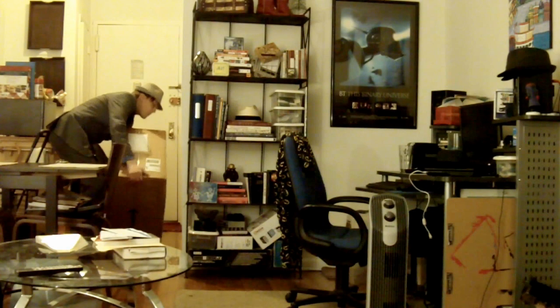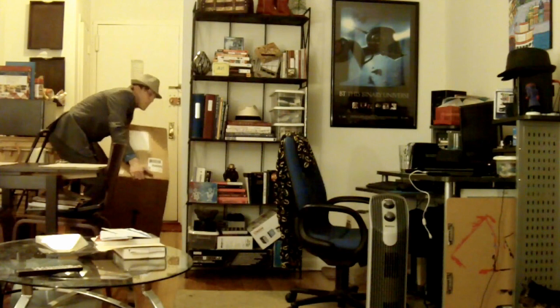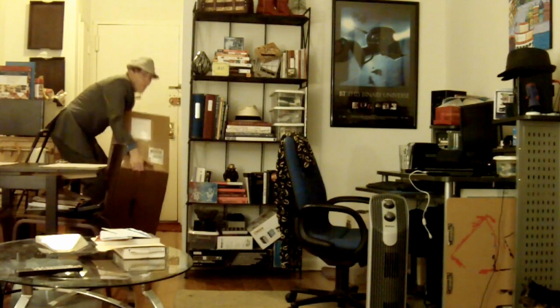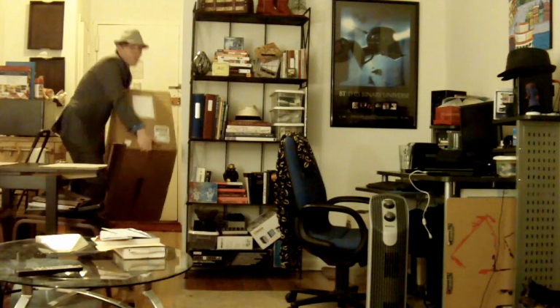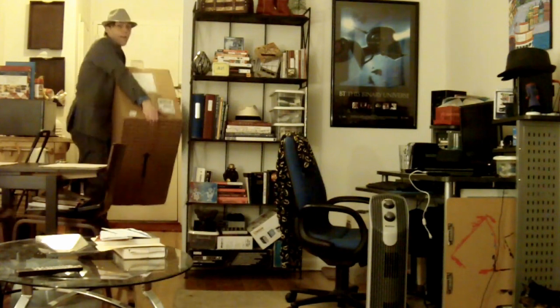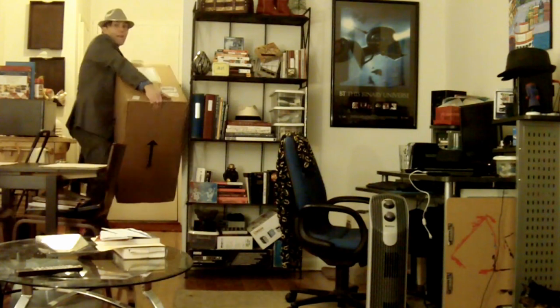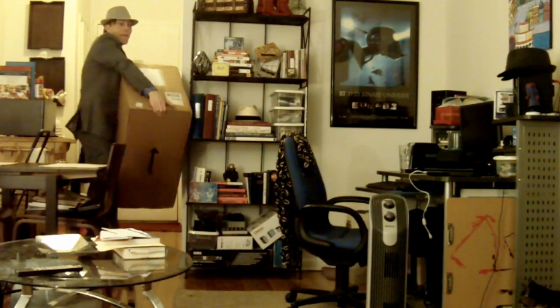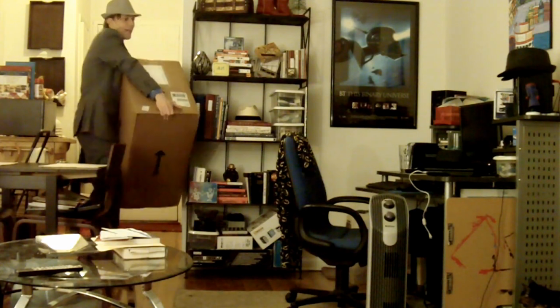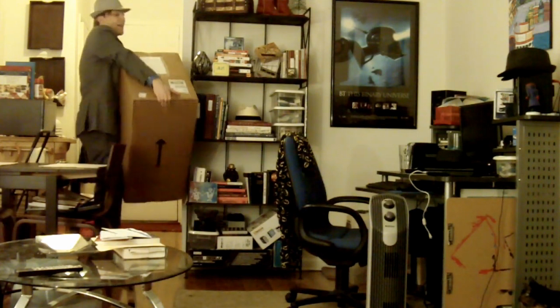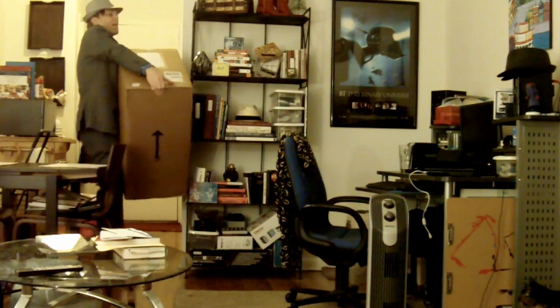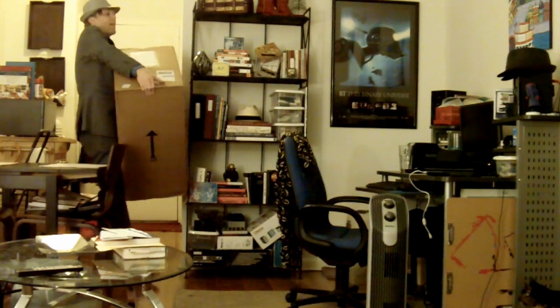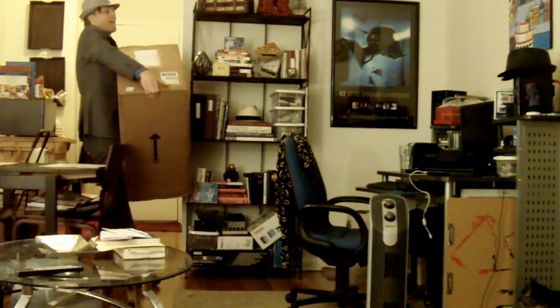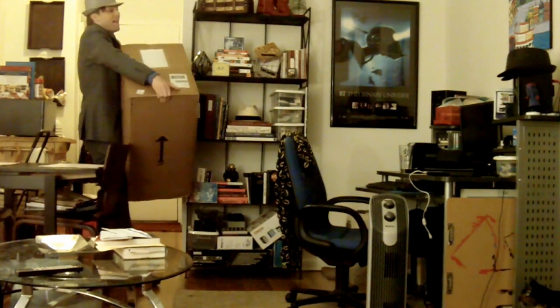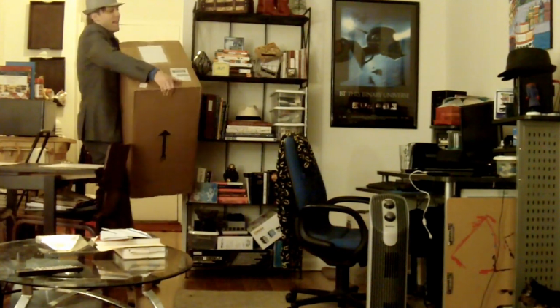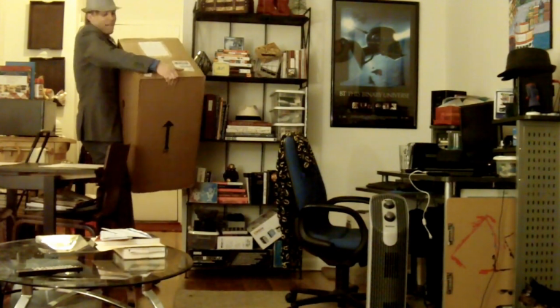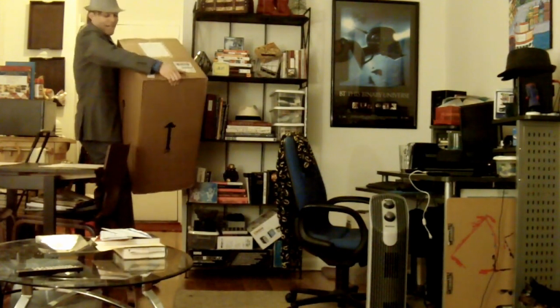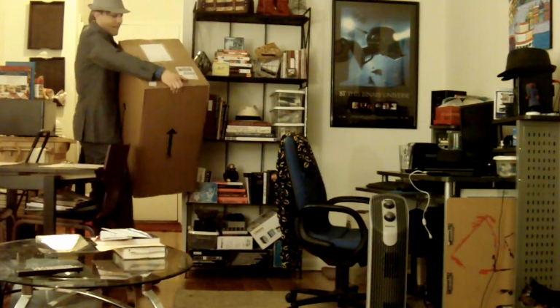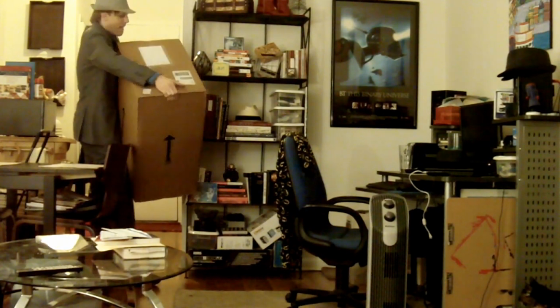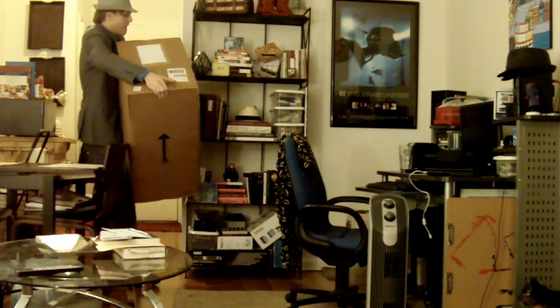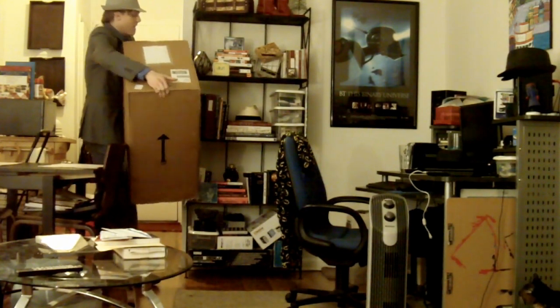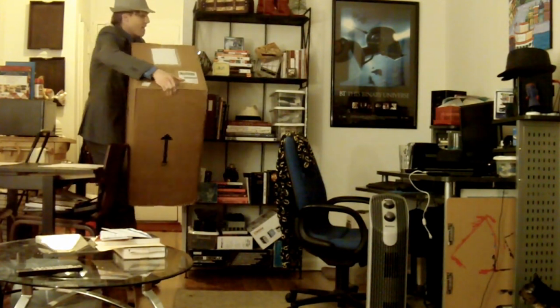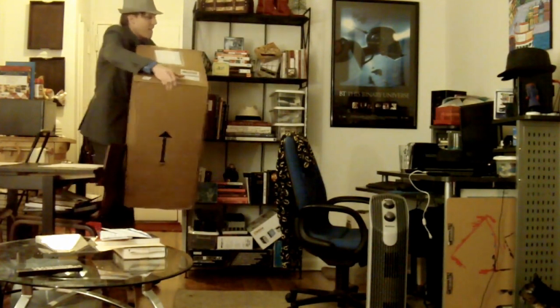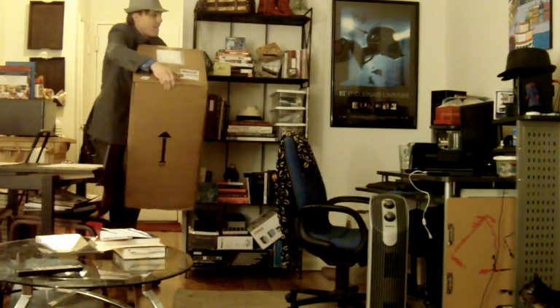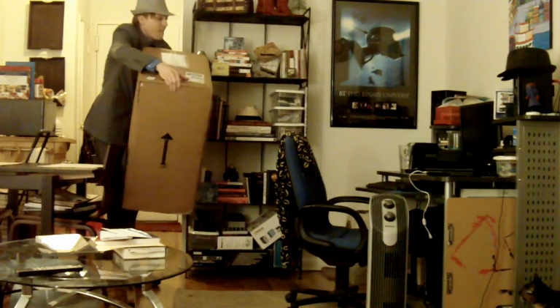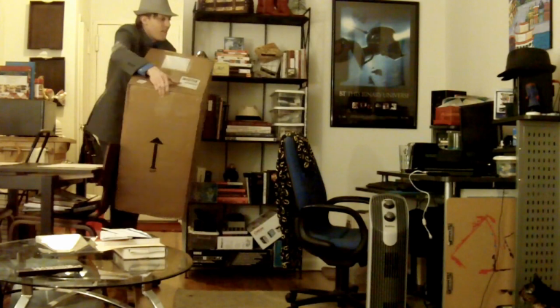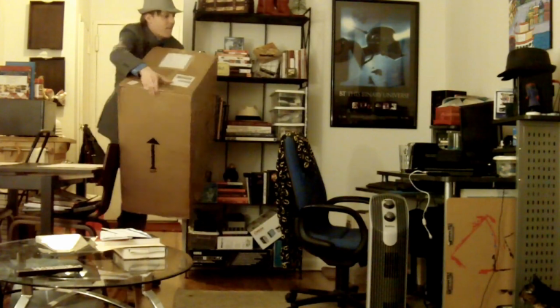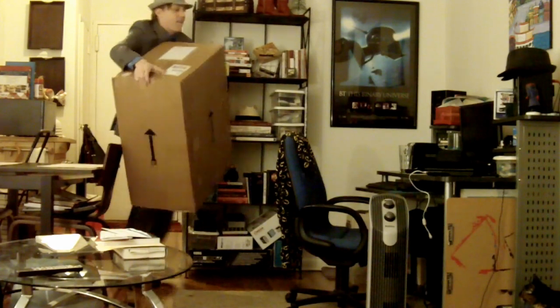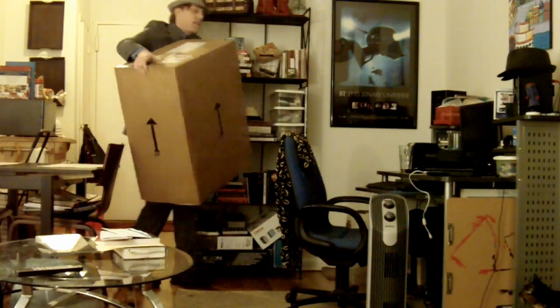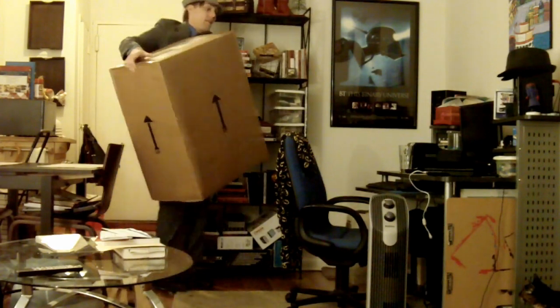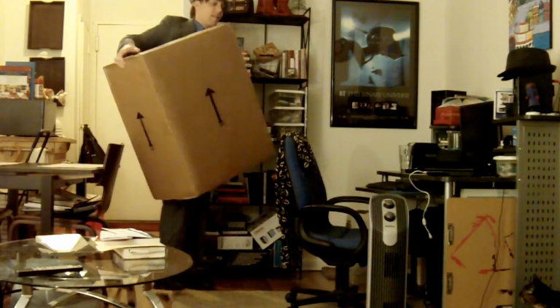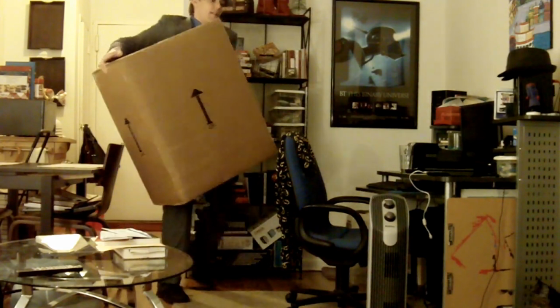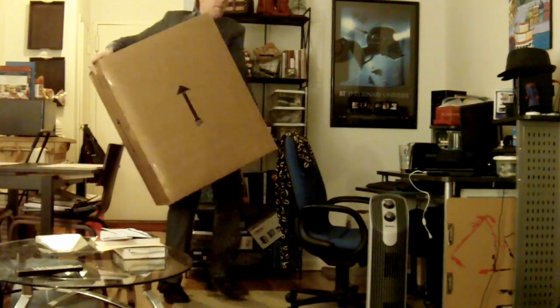Hello ladies and gentlemen, AWOL here from FTW Broadcasting, and that's me. Yes, you recognize me in my signature hat.